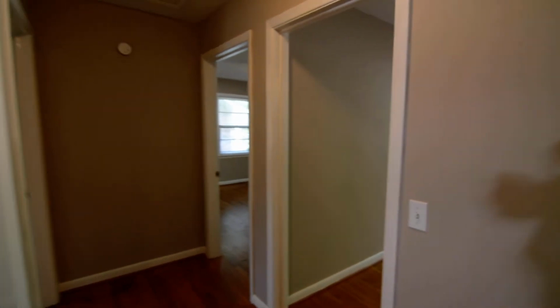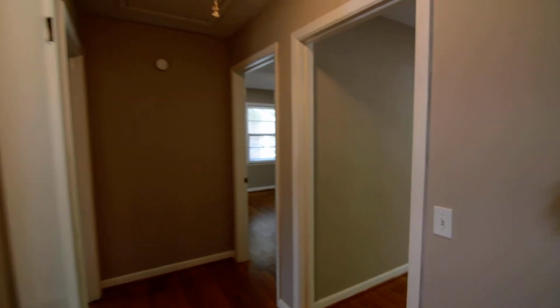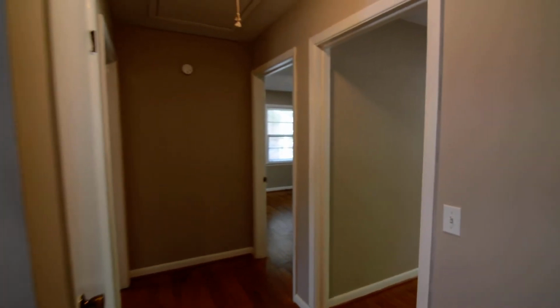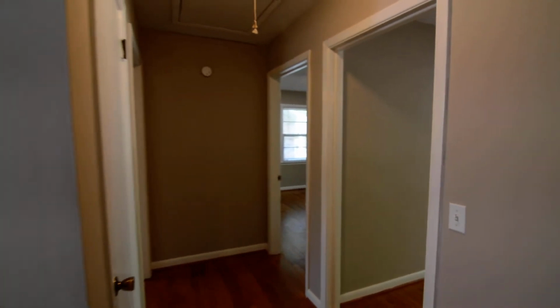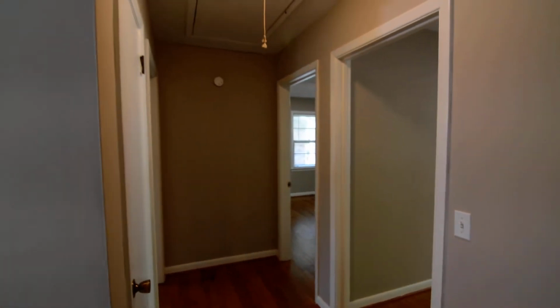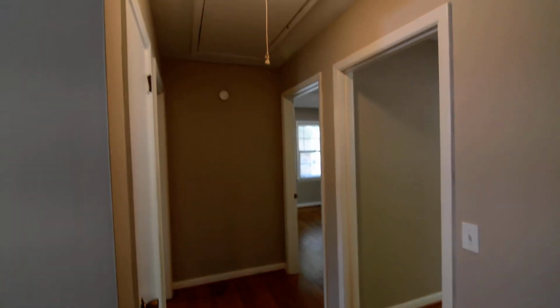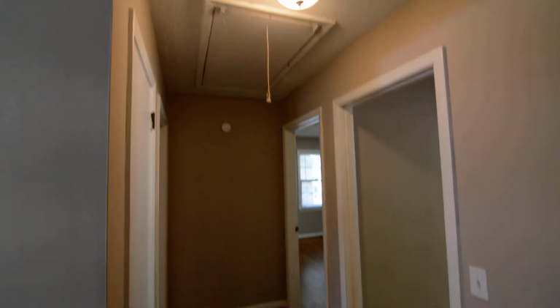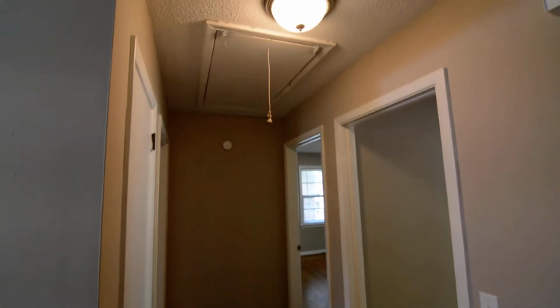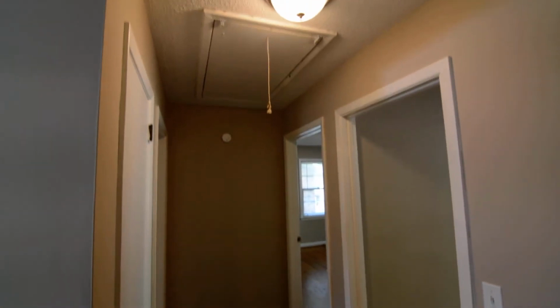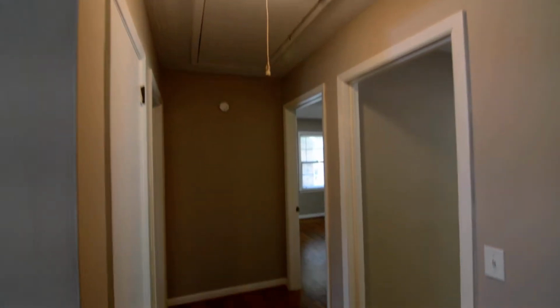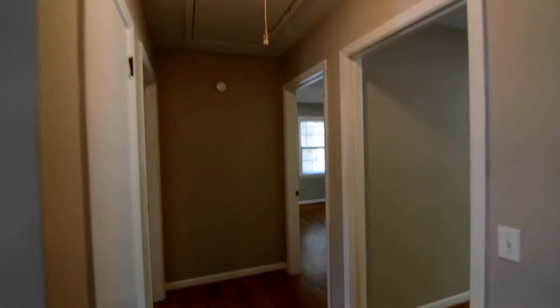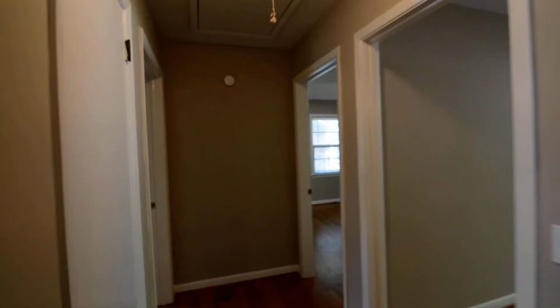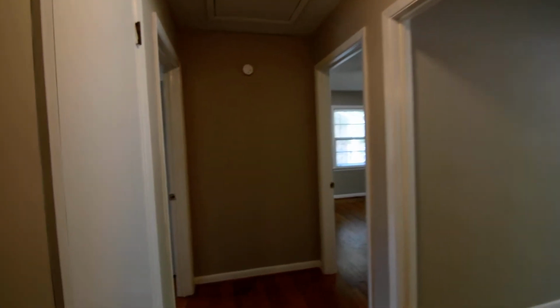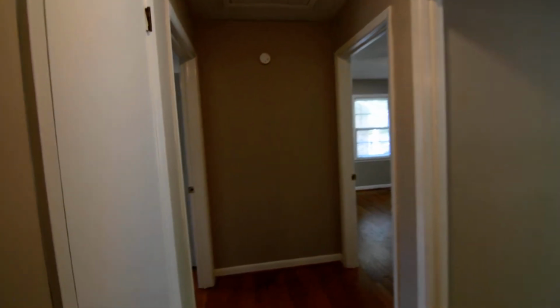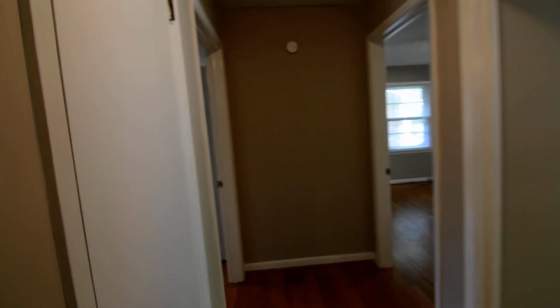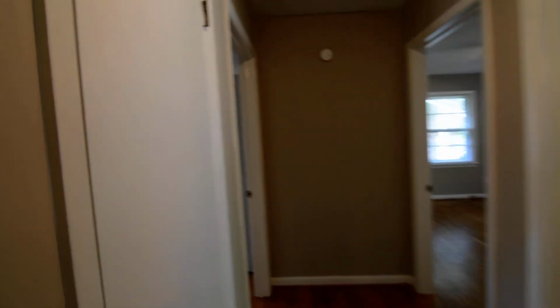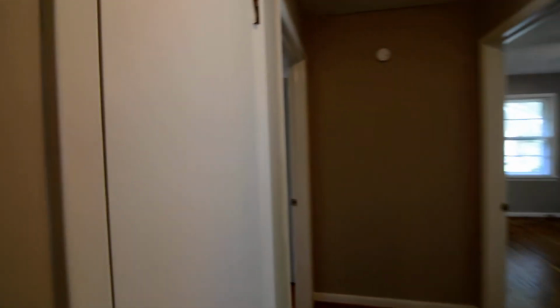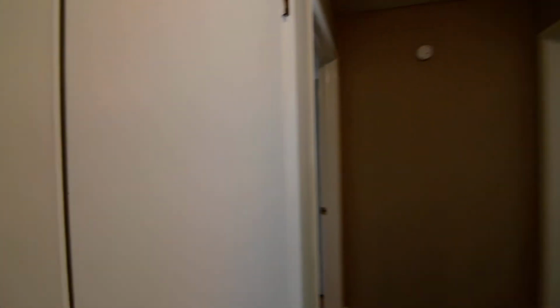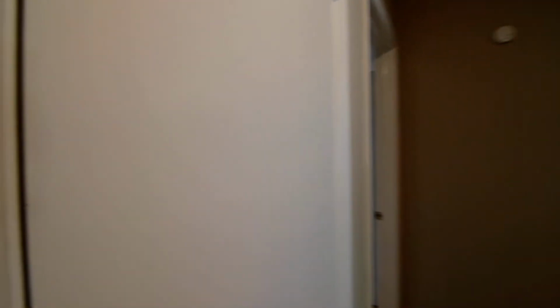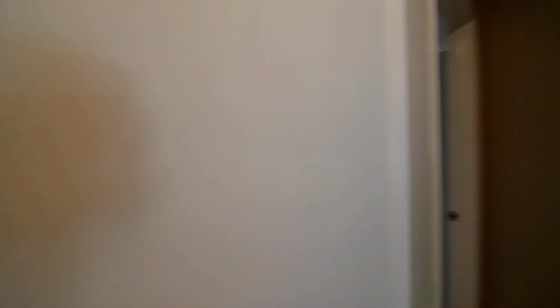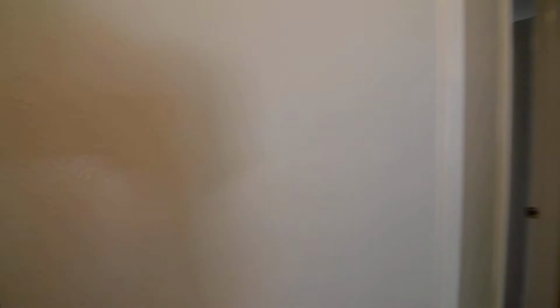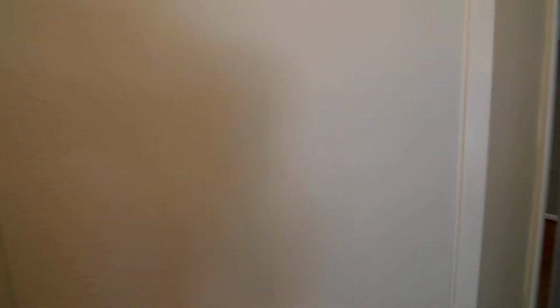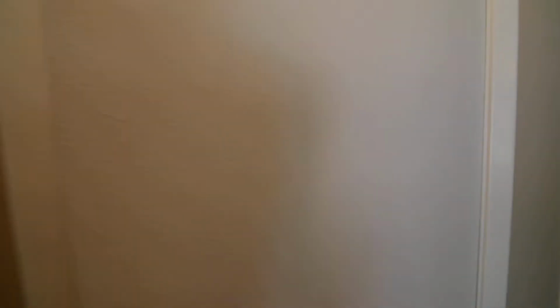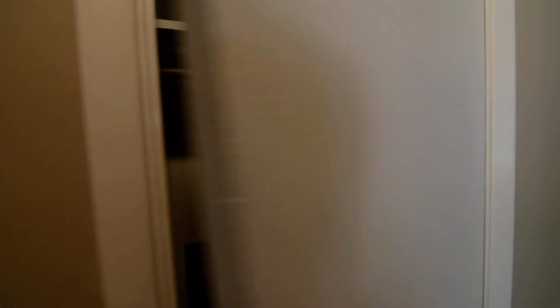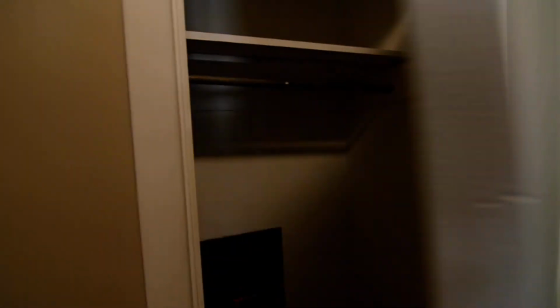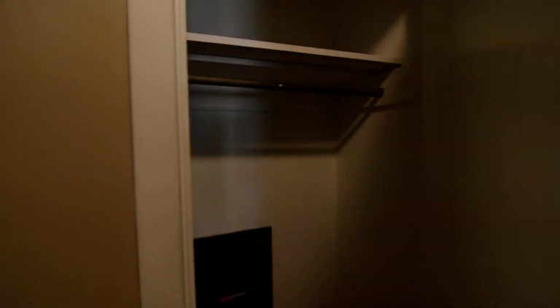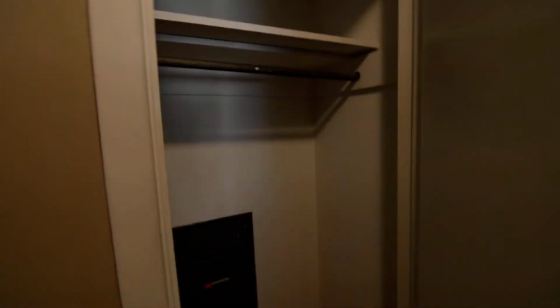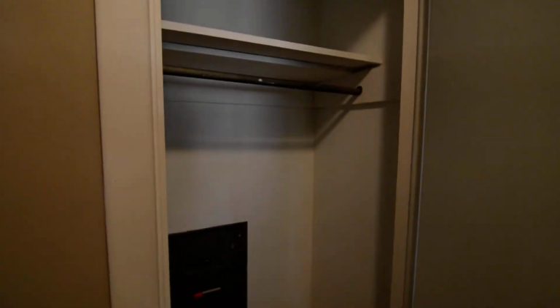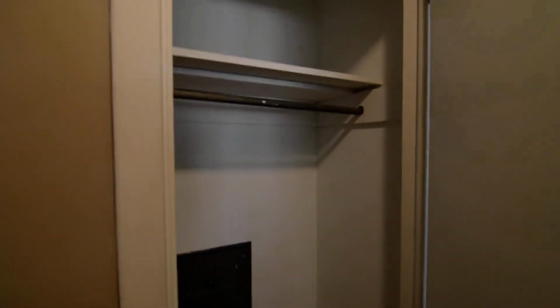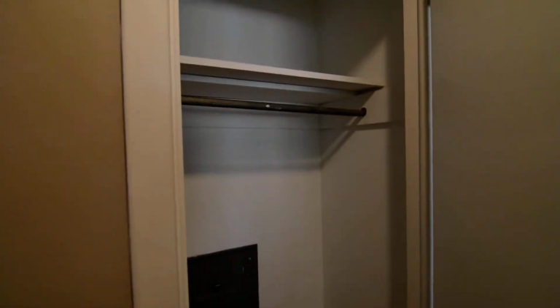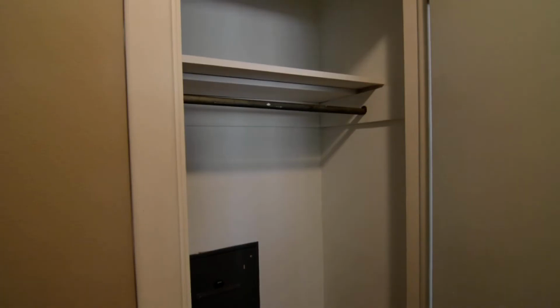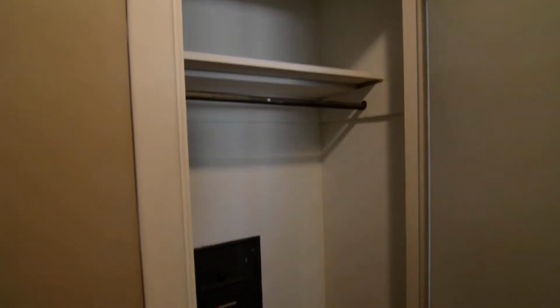In the hallway, you also have an attic pull-down as well as a coat closet.